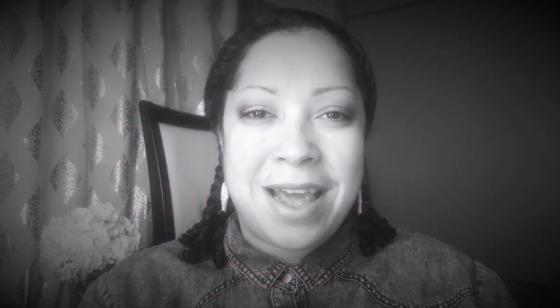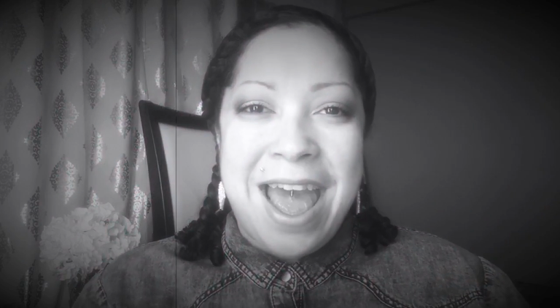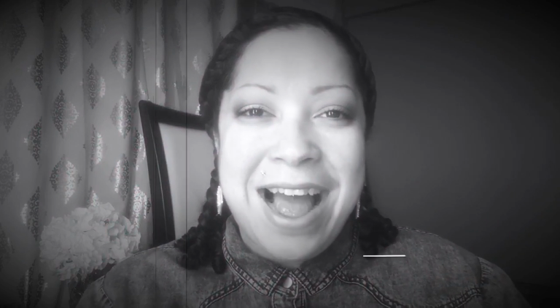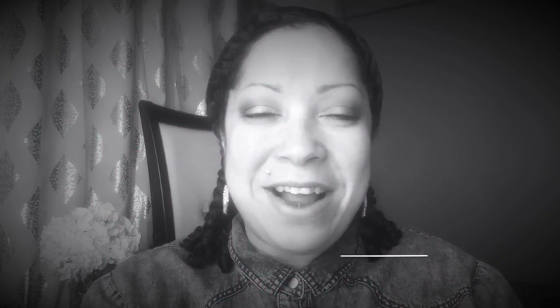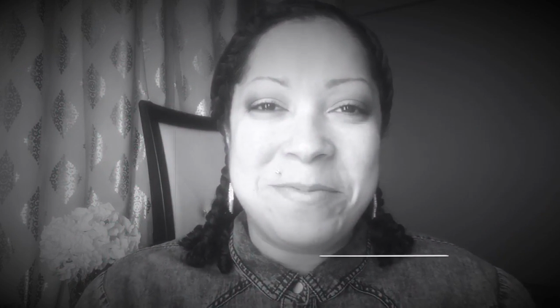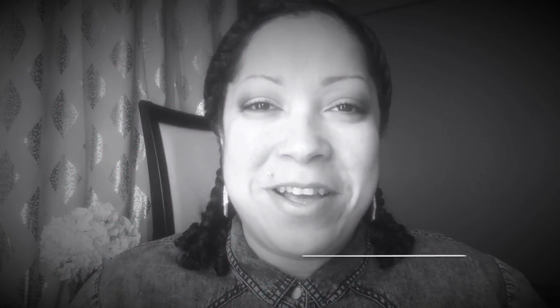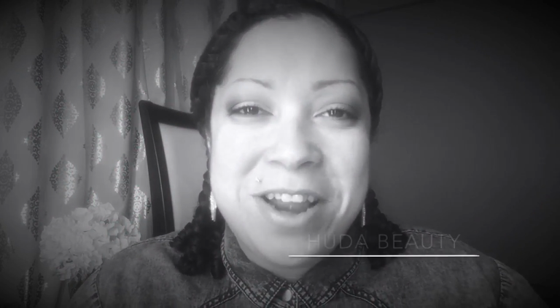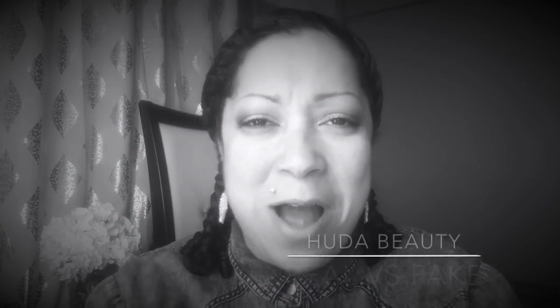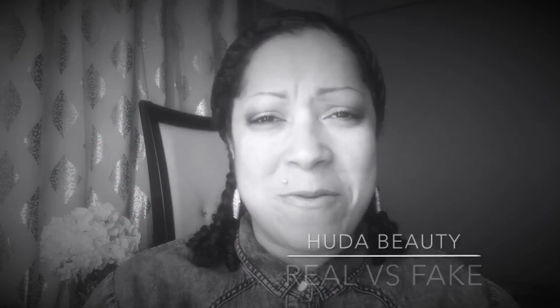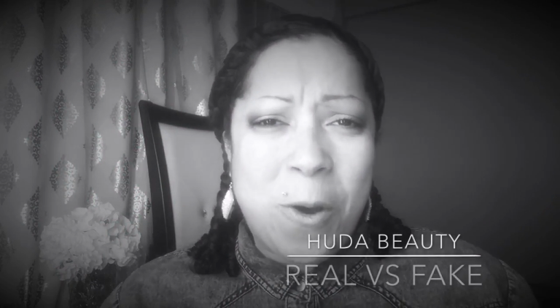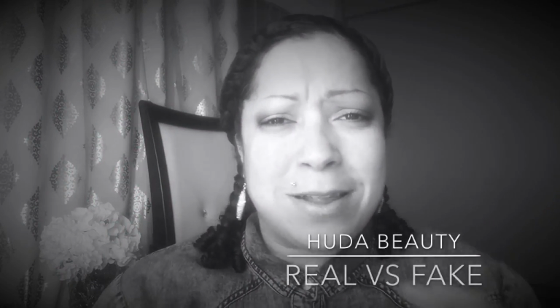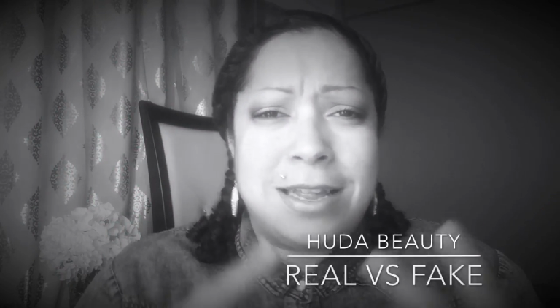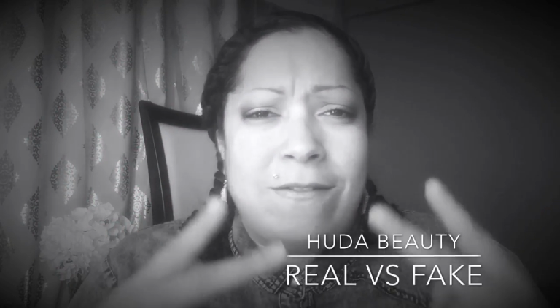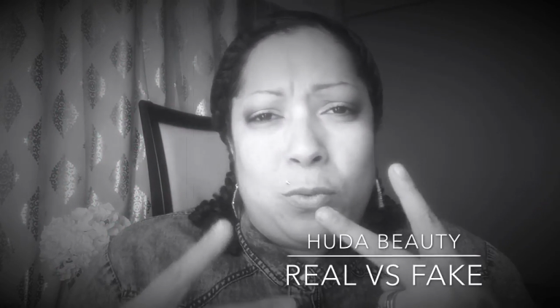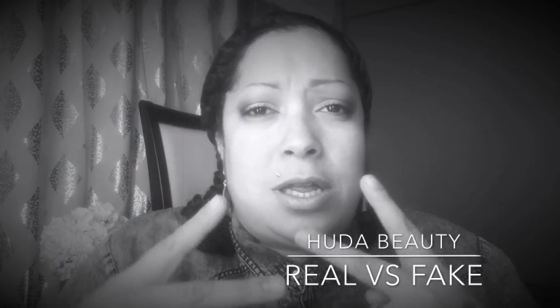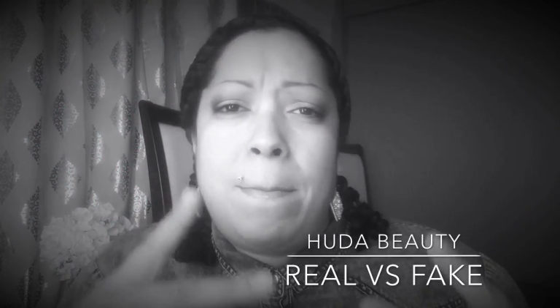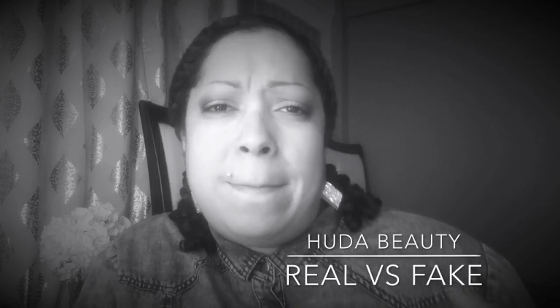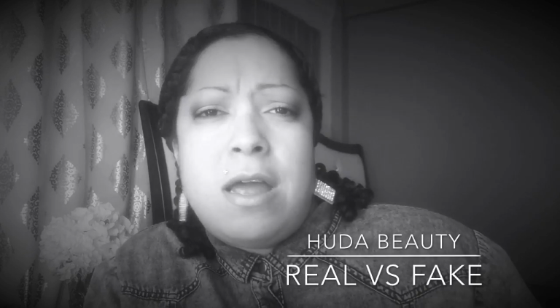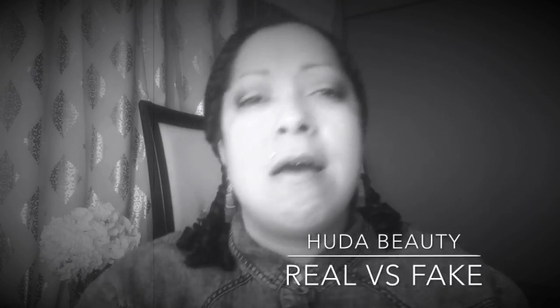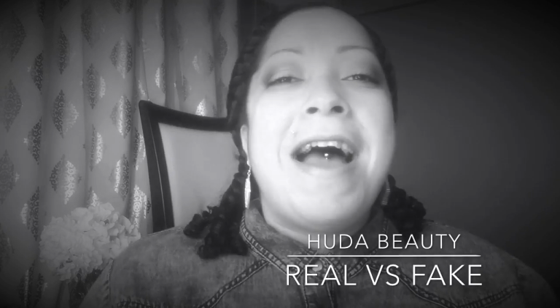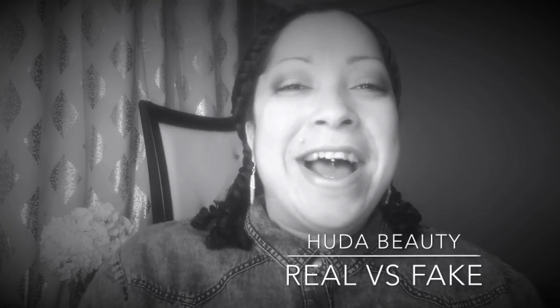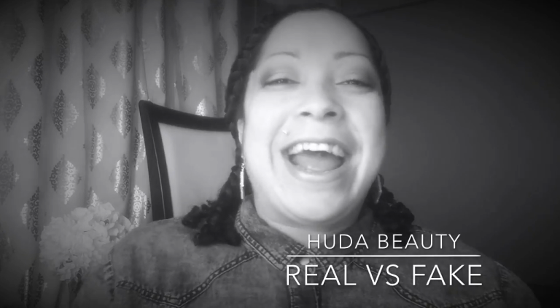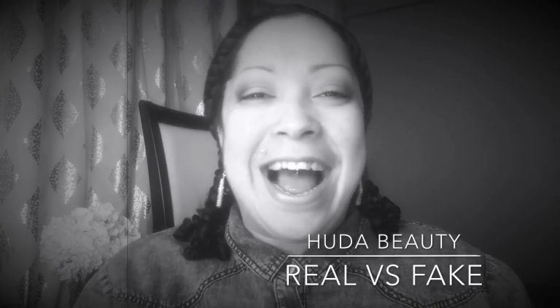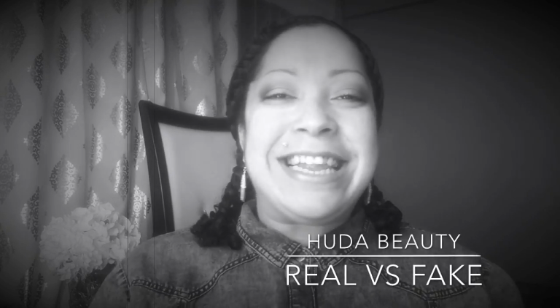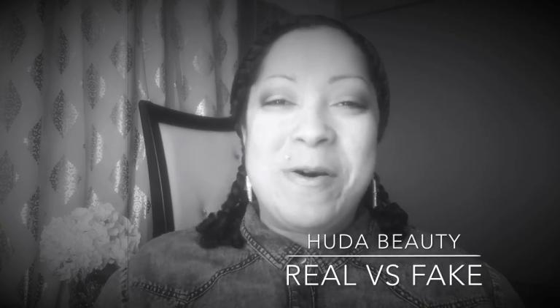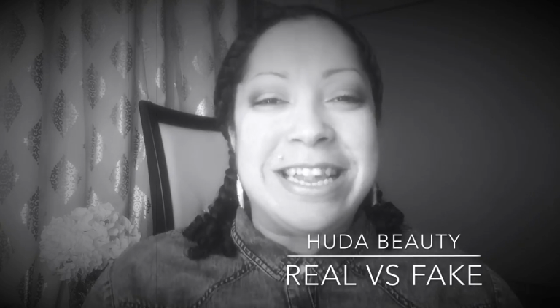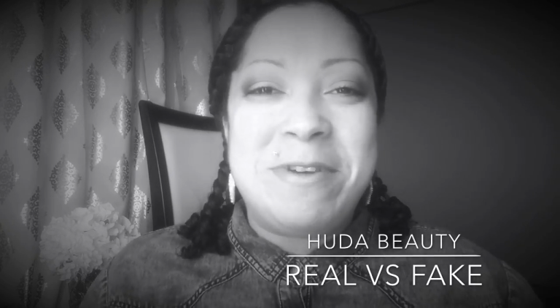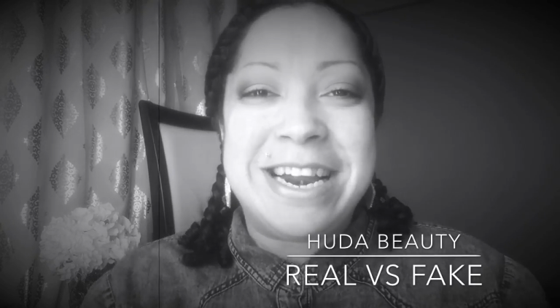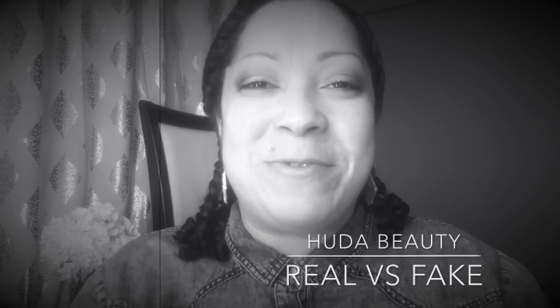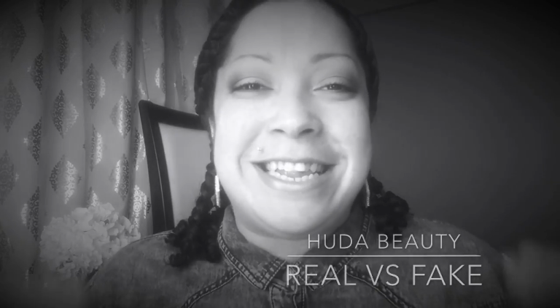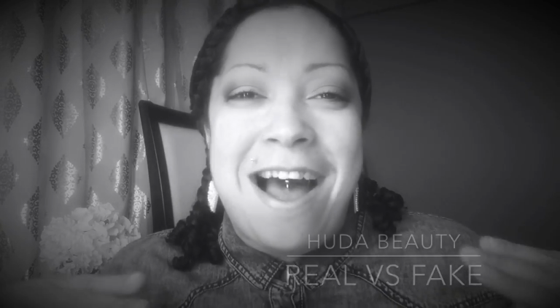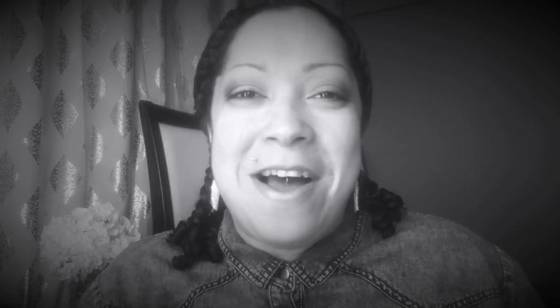Hey guys and welcome to another video - I'm on a roll, this is my second video today! Hey guys, all my subbie buddies, what's up!